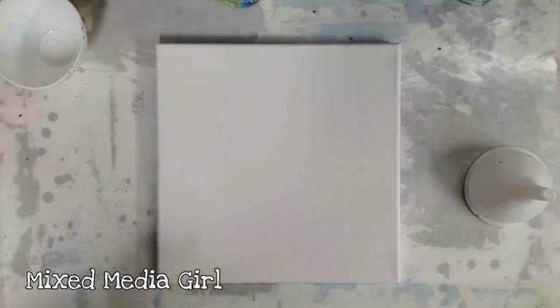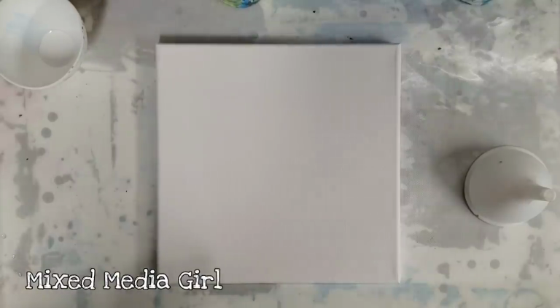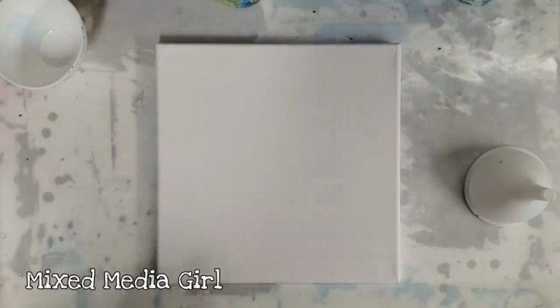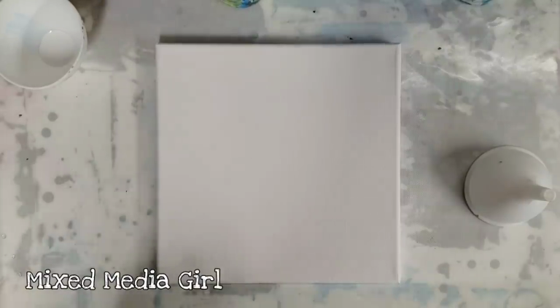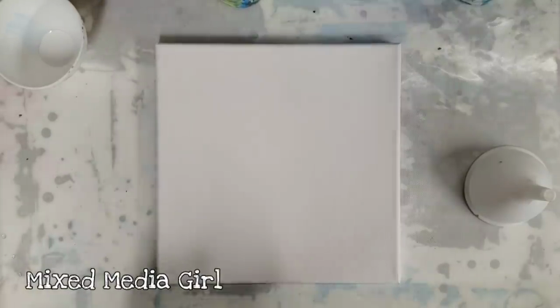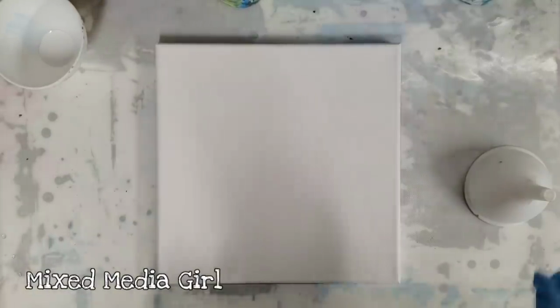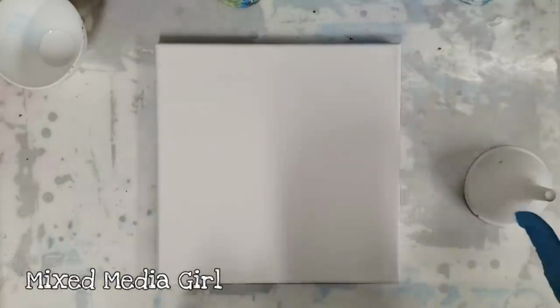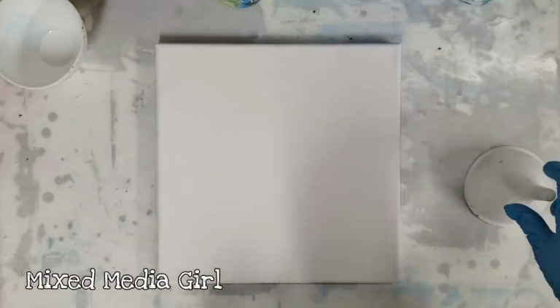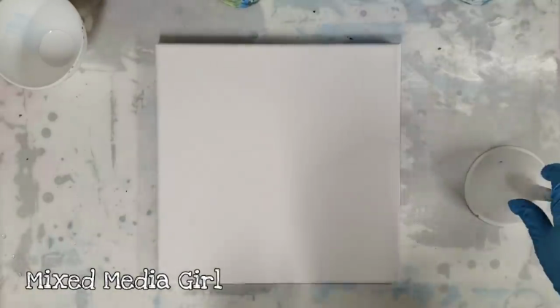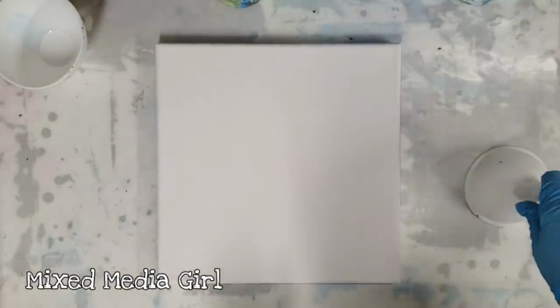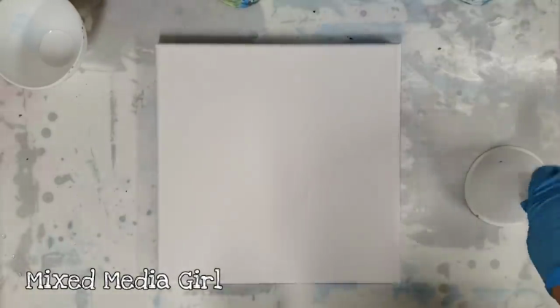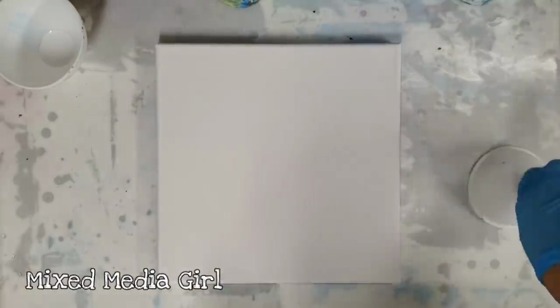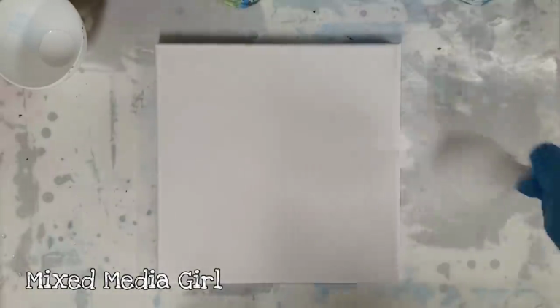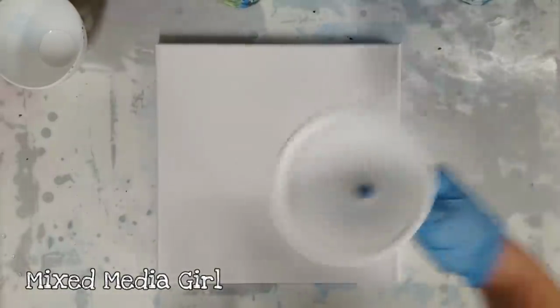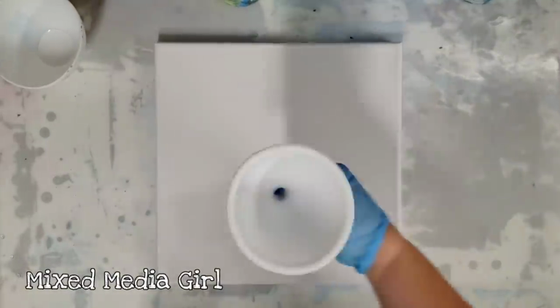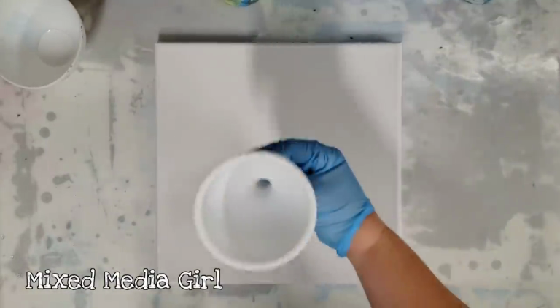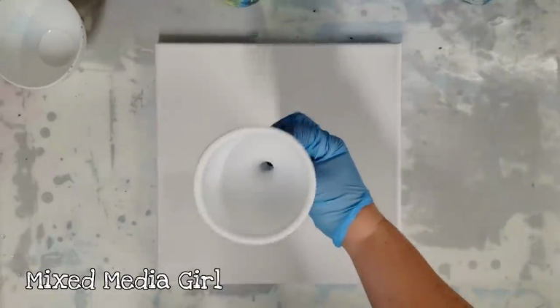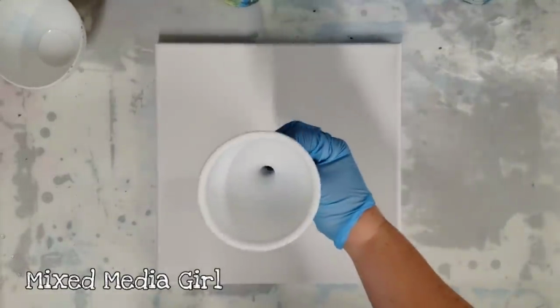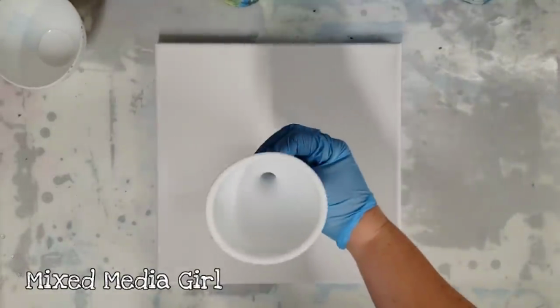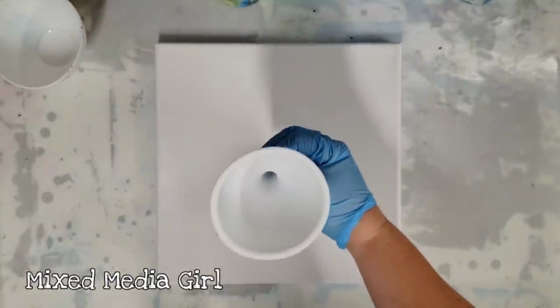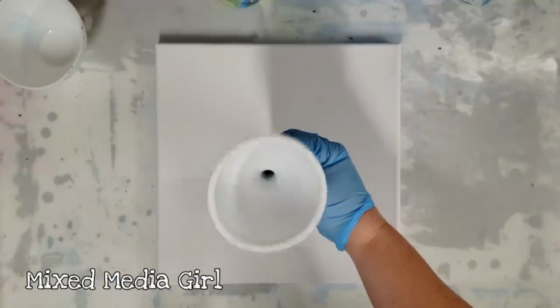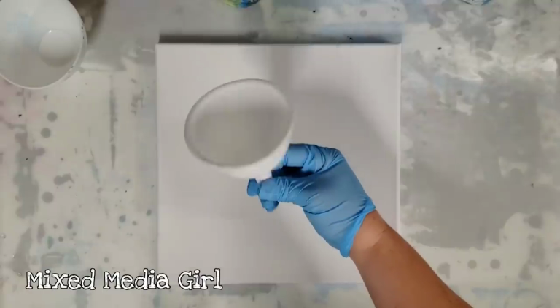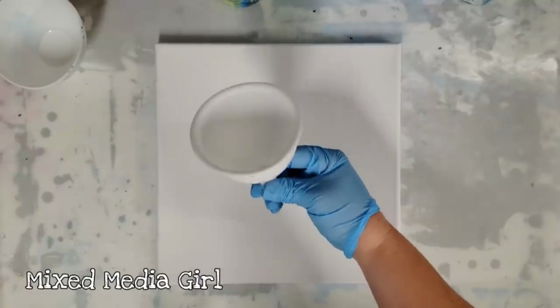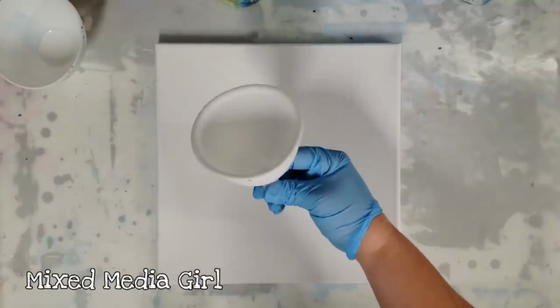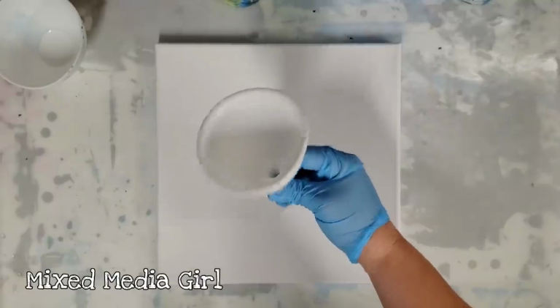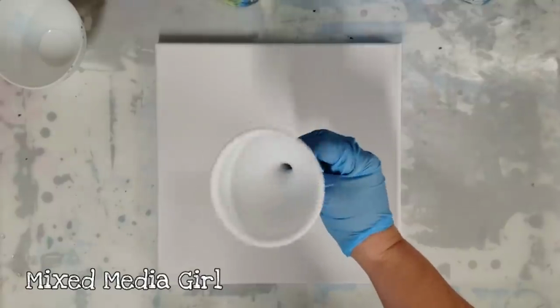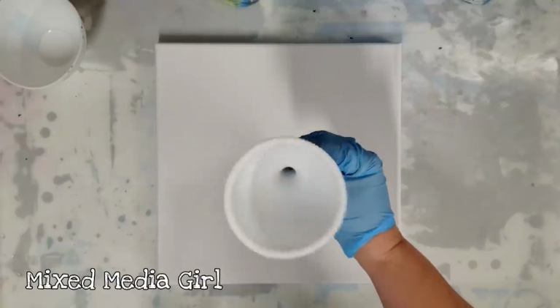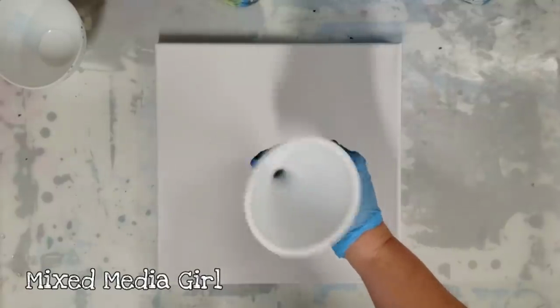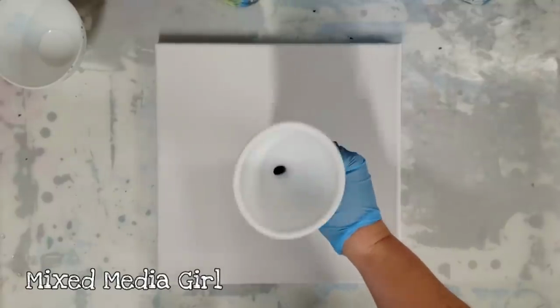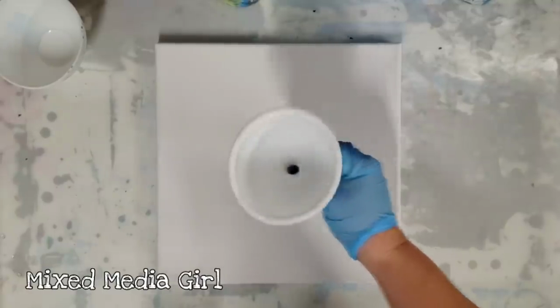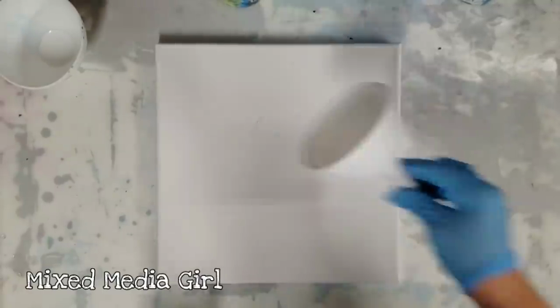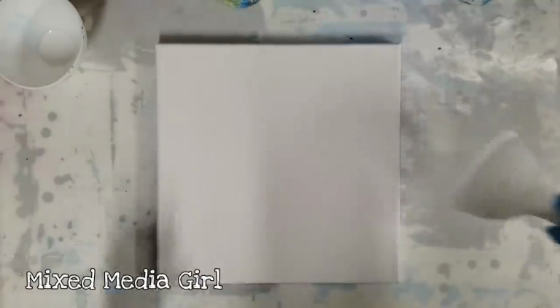Hey guys, Mixed Media Girl here. So today we're going to do a super fun funnel pour.